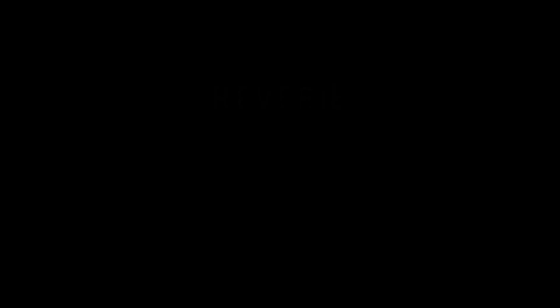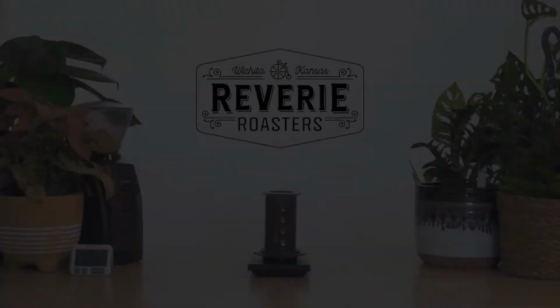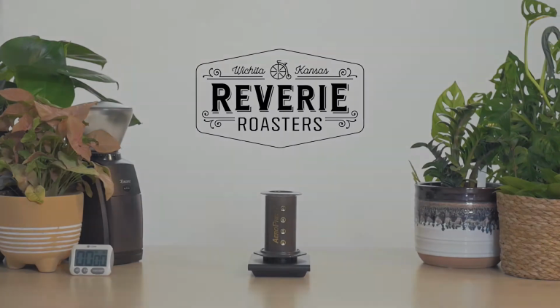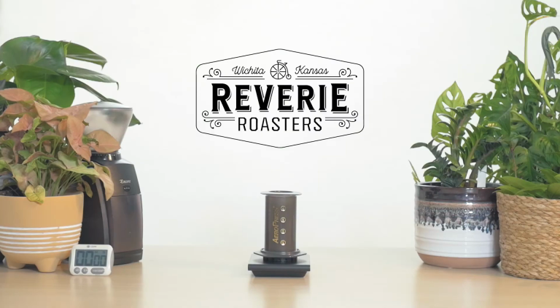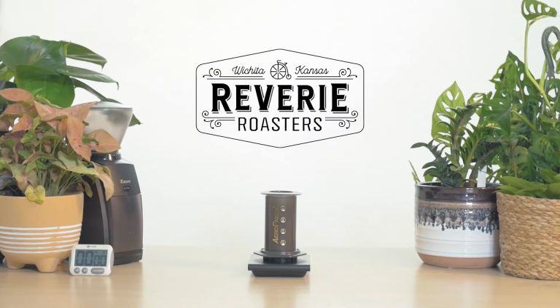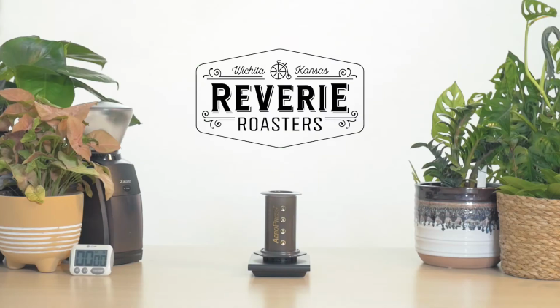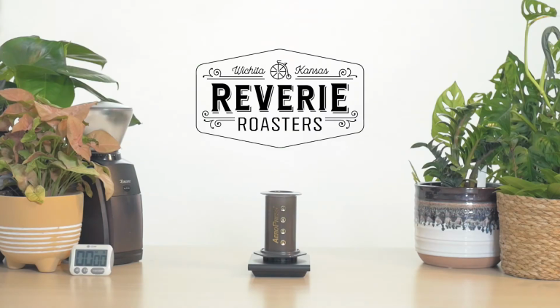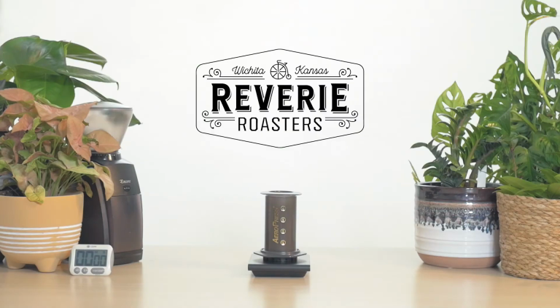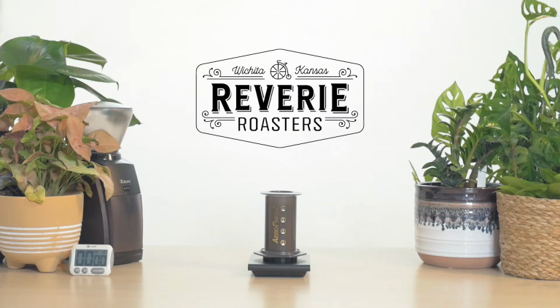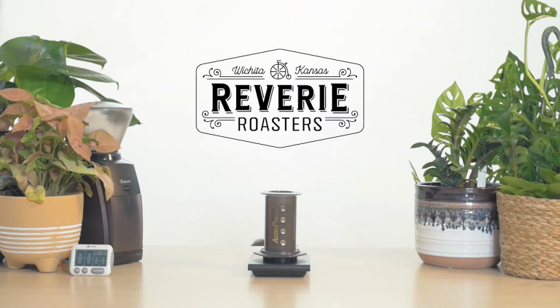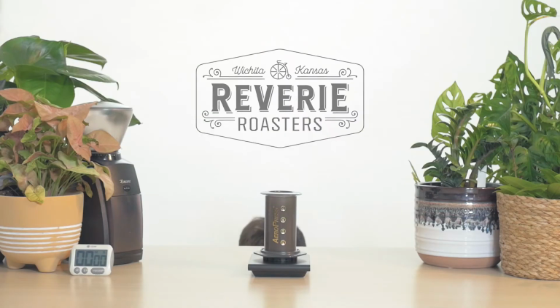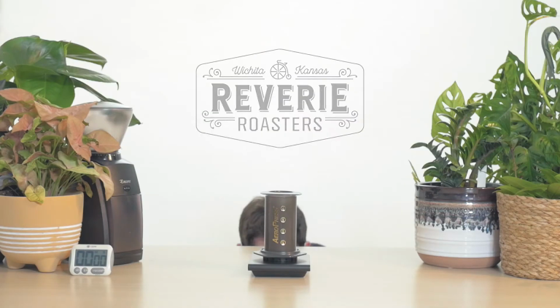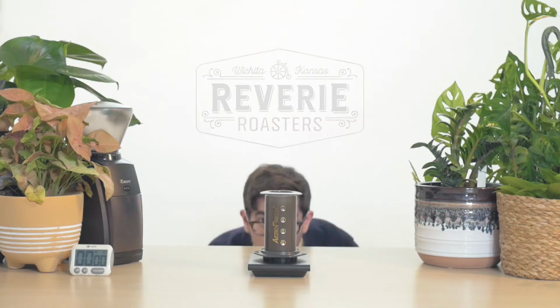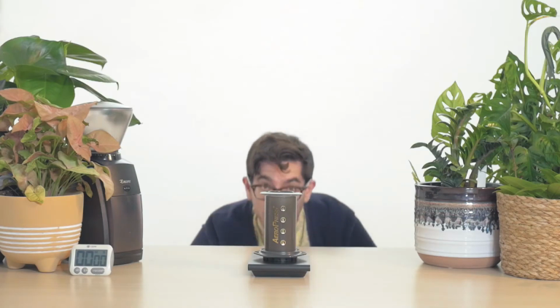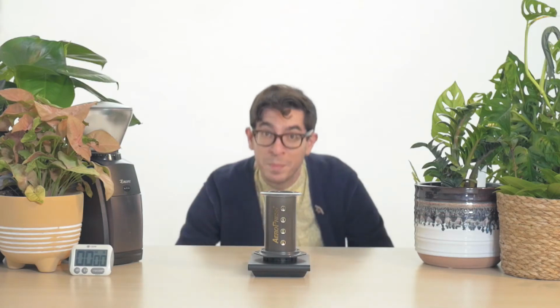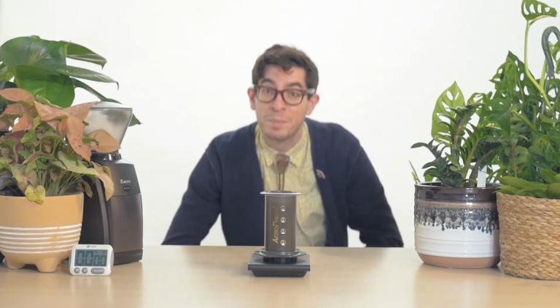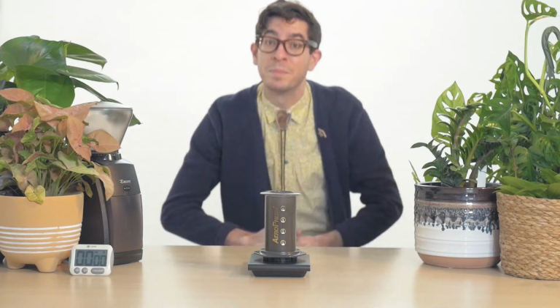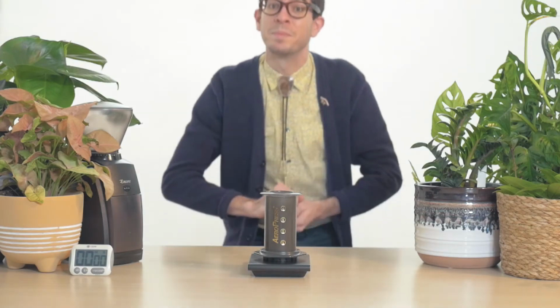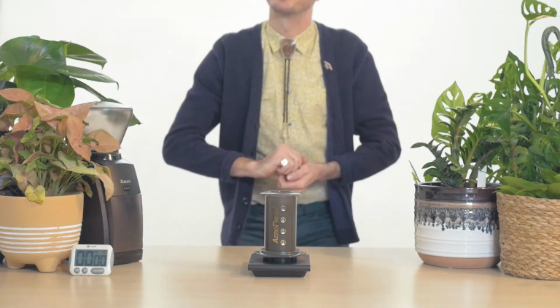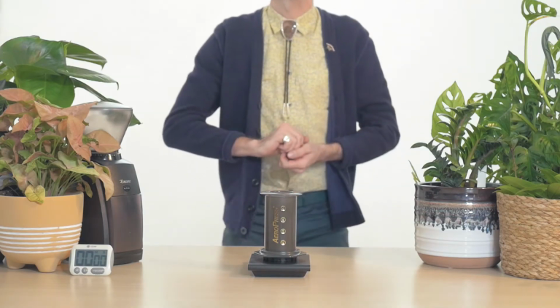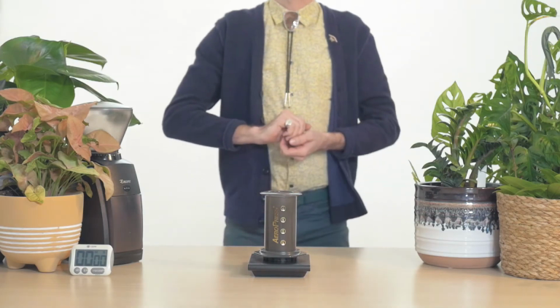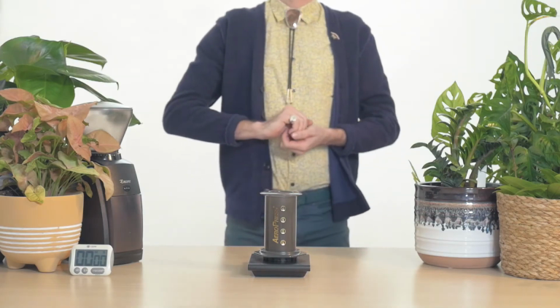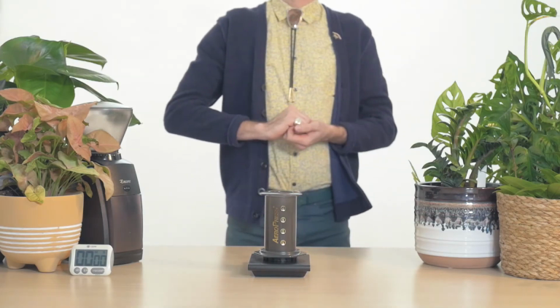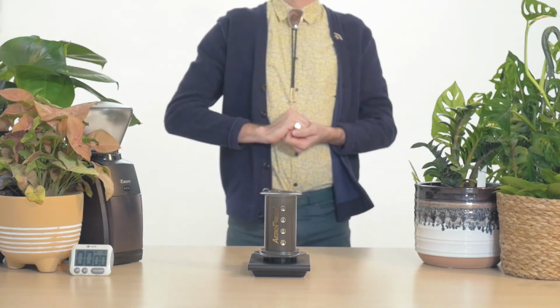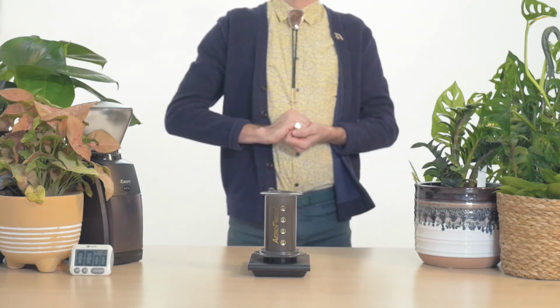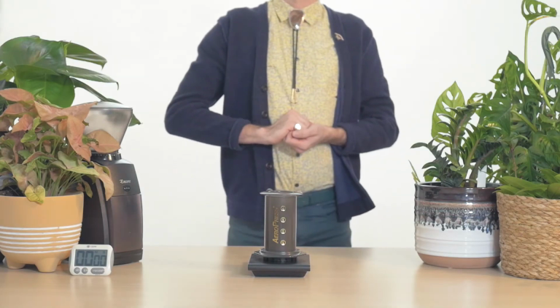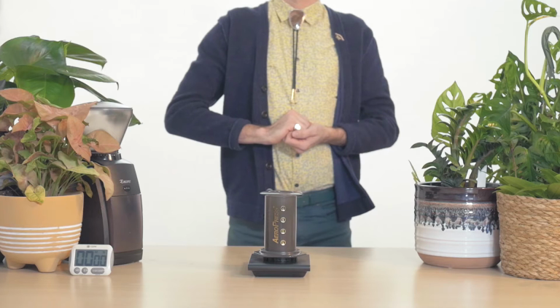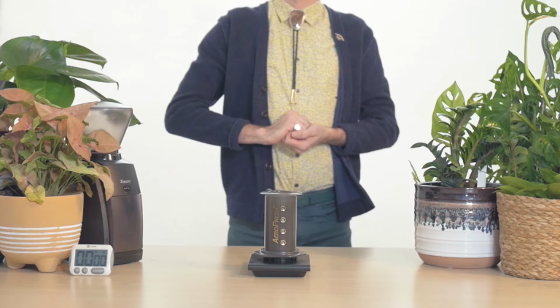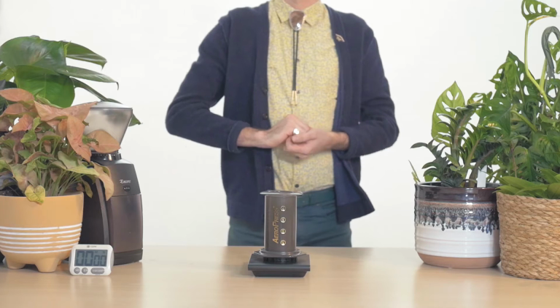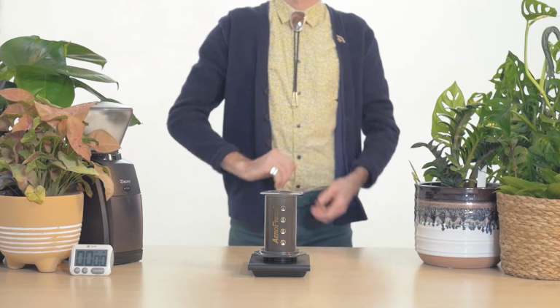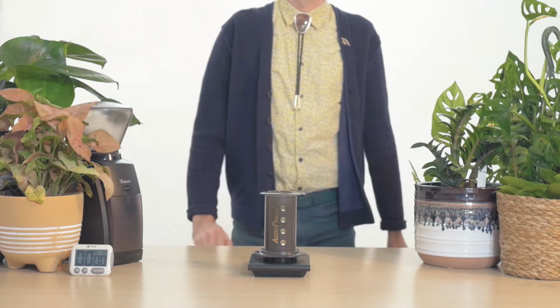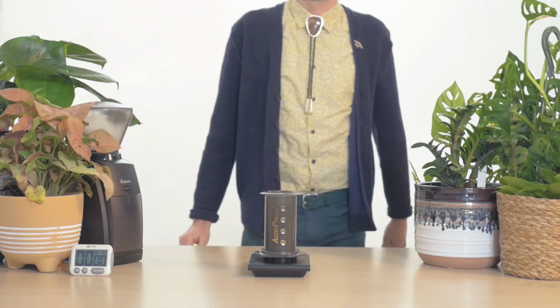Hi there, I'm Drew with Reverie Coffee Roasters. Today I'm going to show you how to brew our recipe for Aeropress.